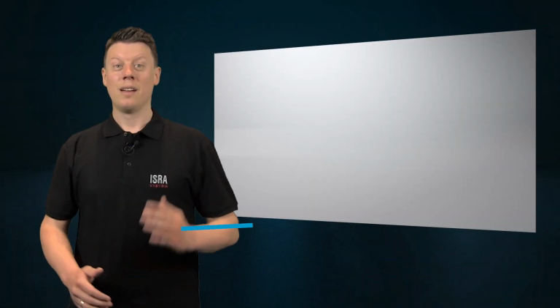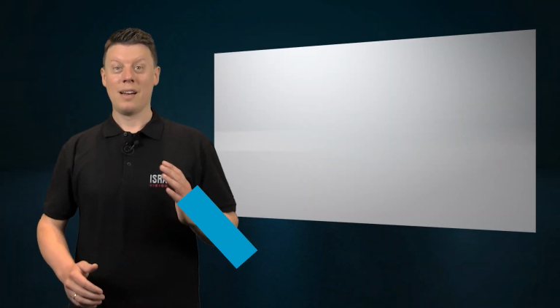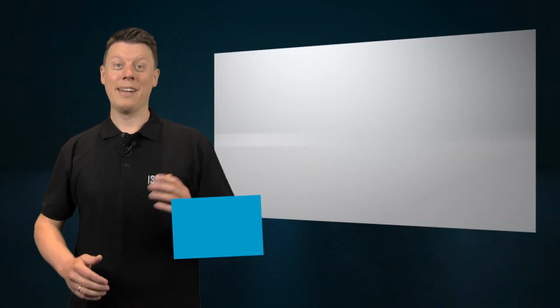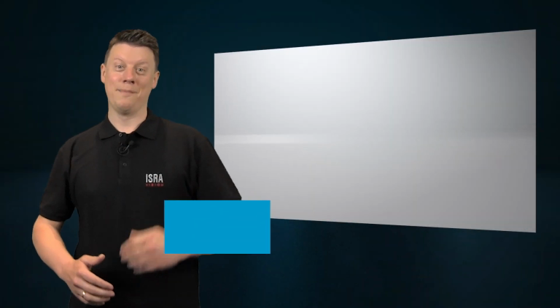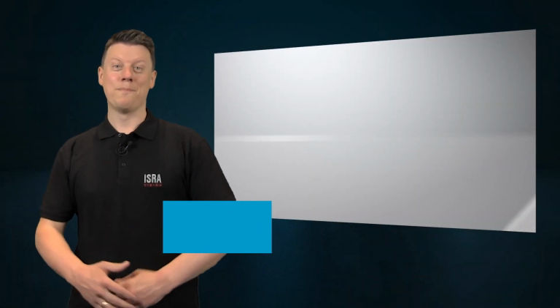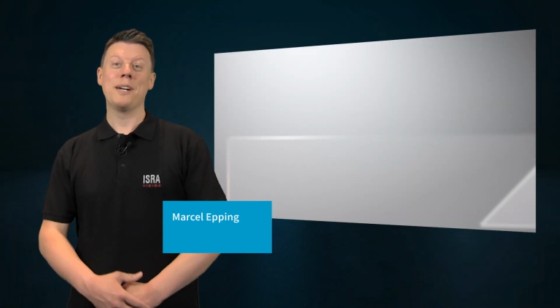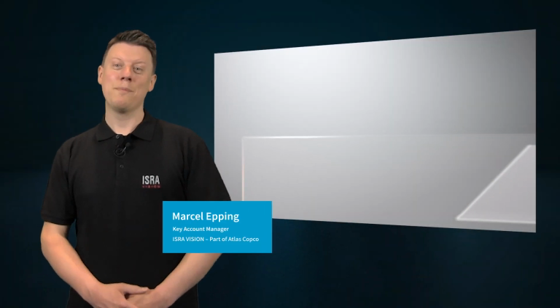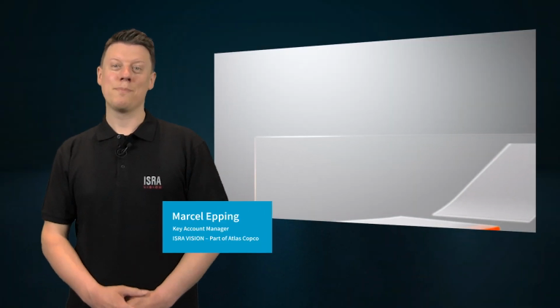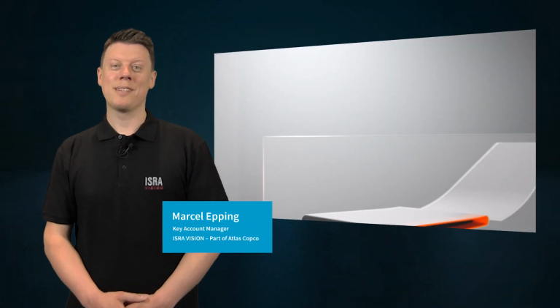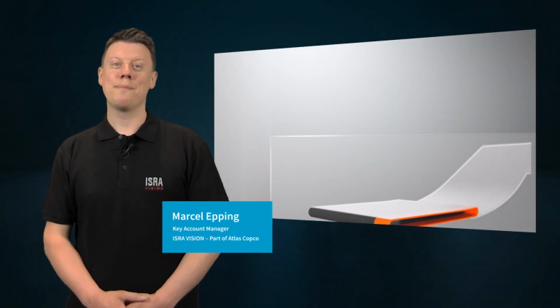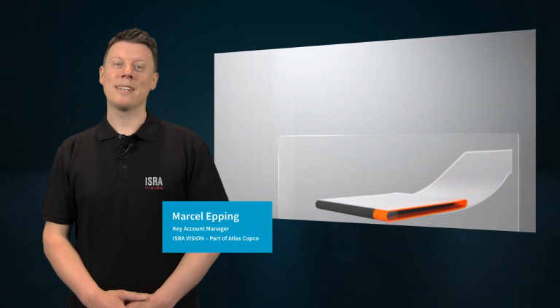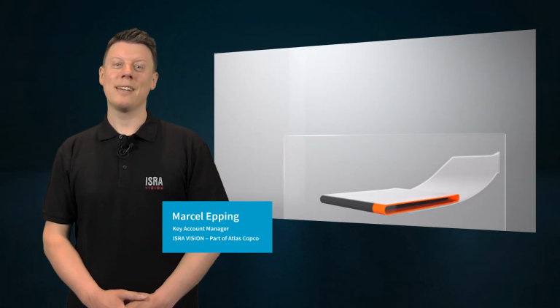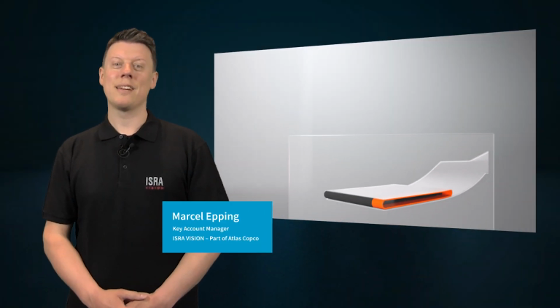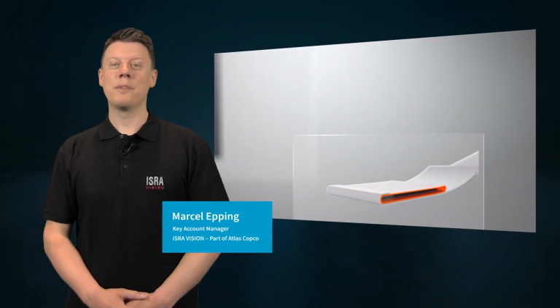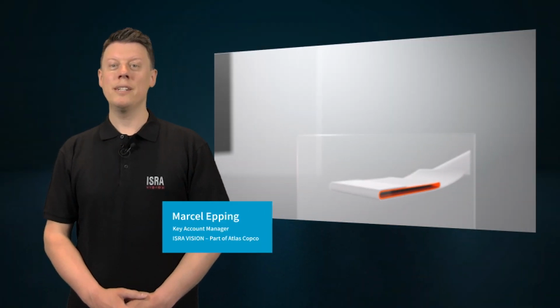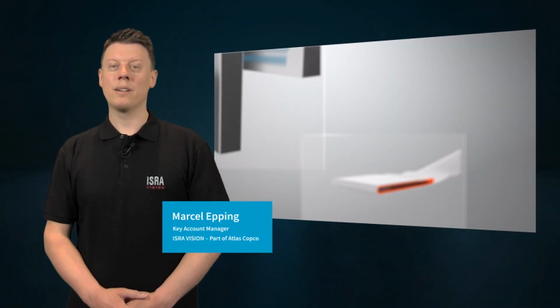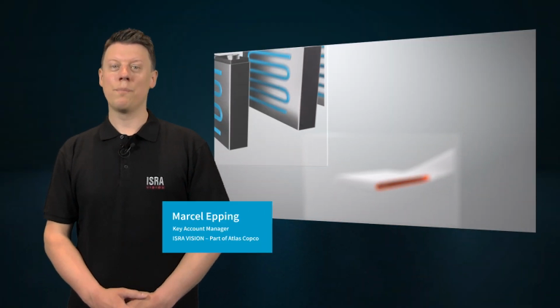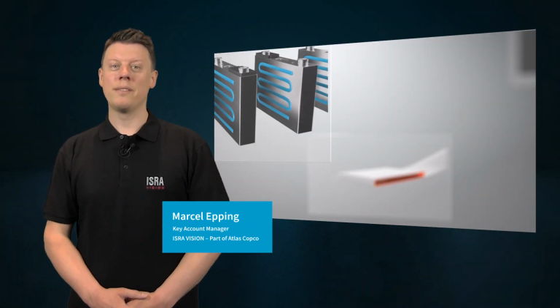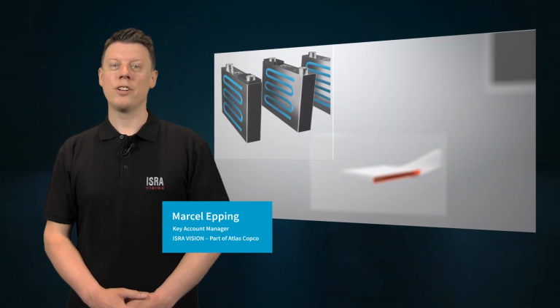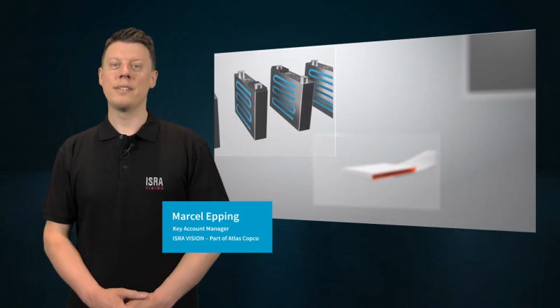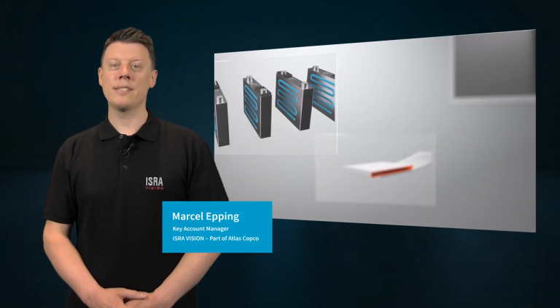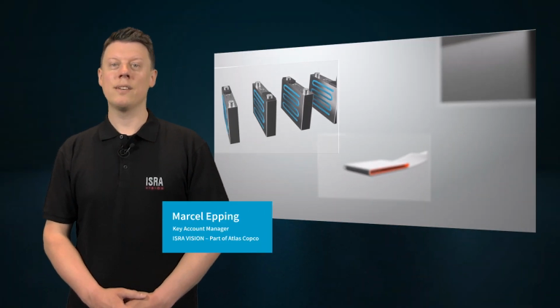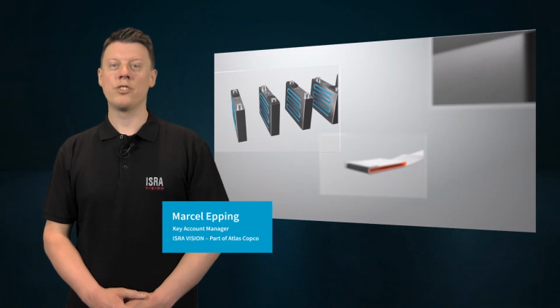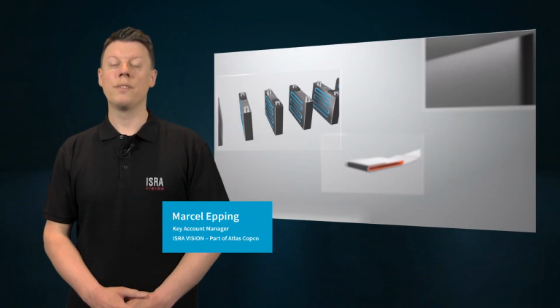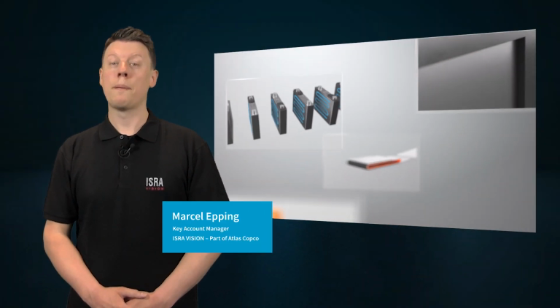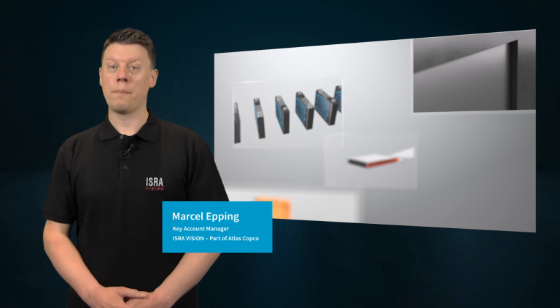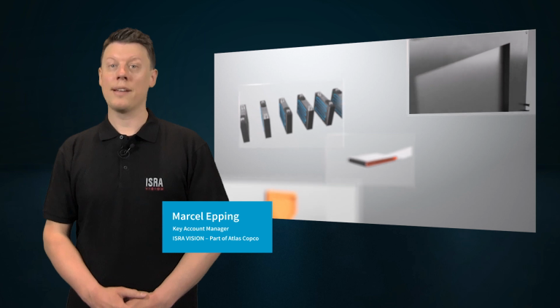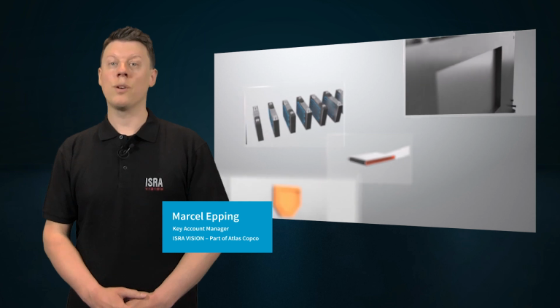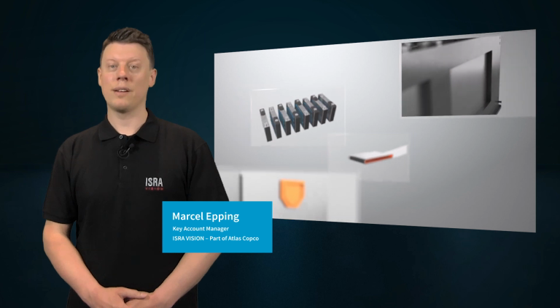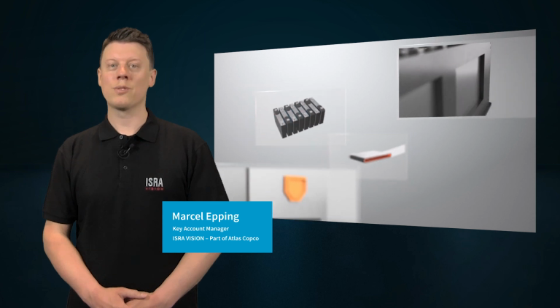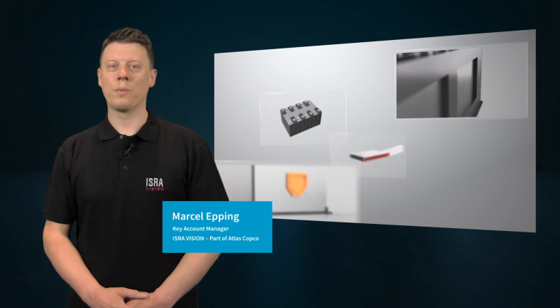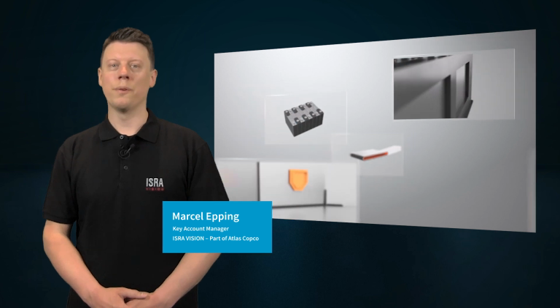Hi, my name is Marcel Epping and I'm a Key Account Manager at IsraVision, part of Atlas Copco.